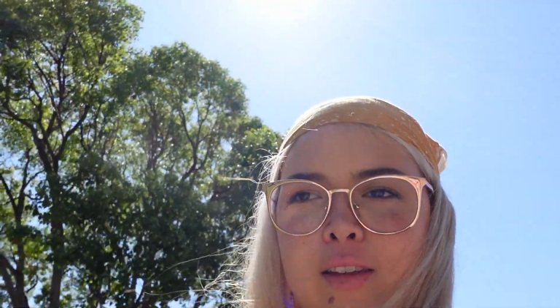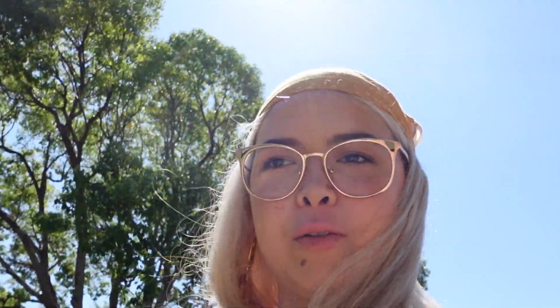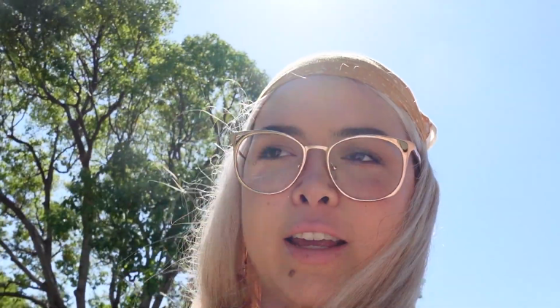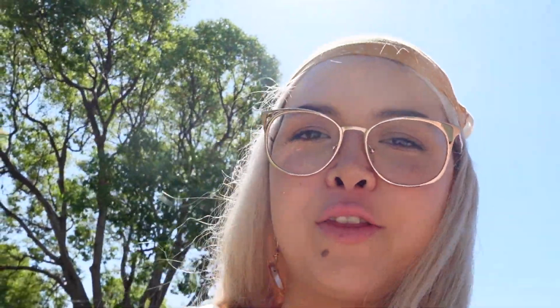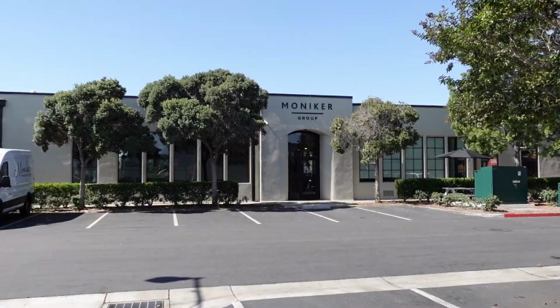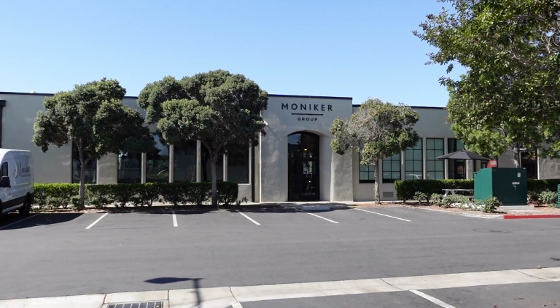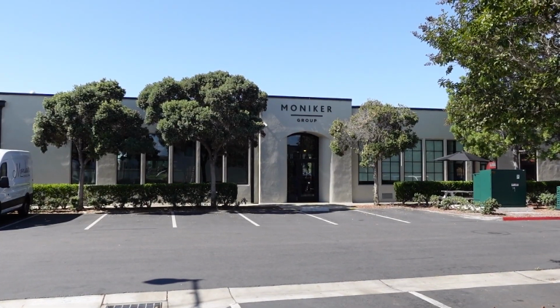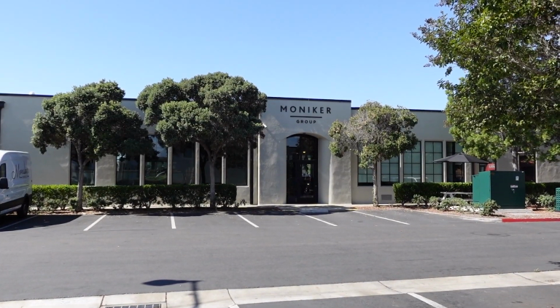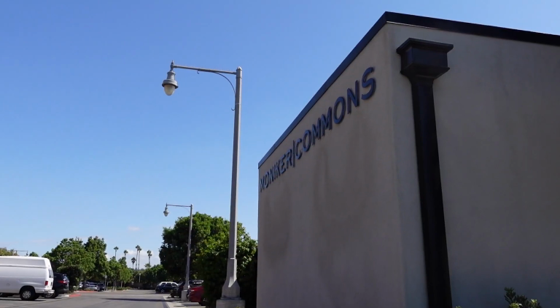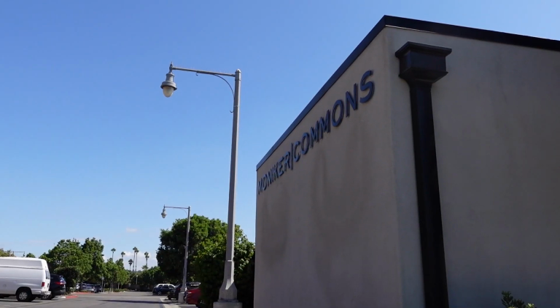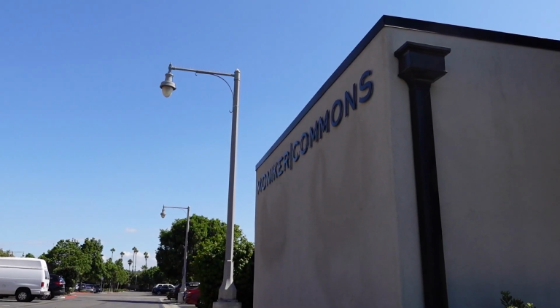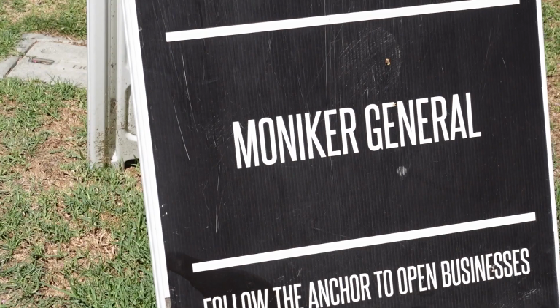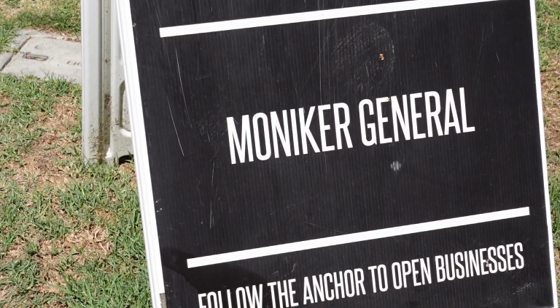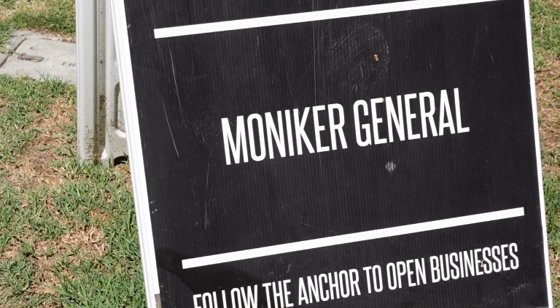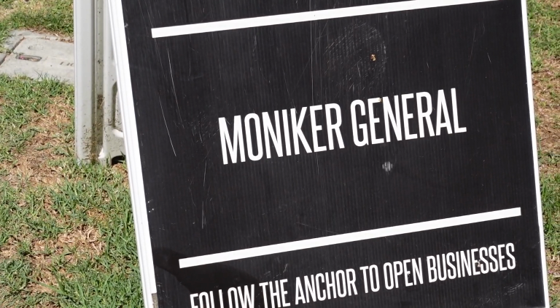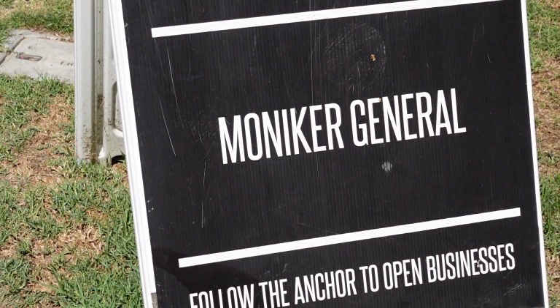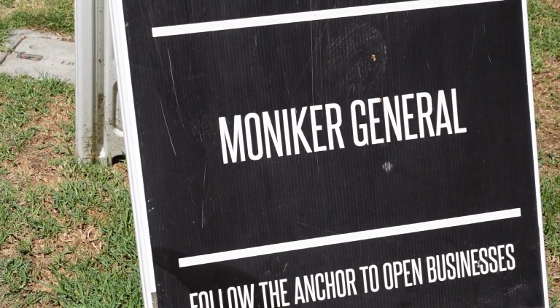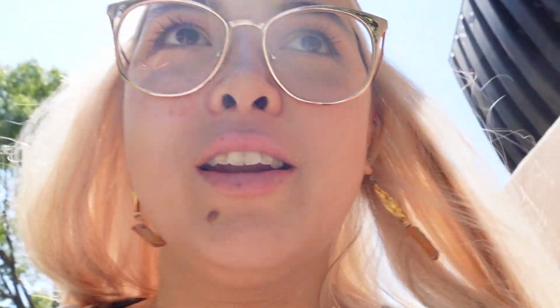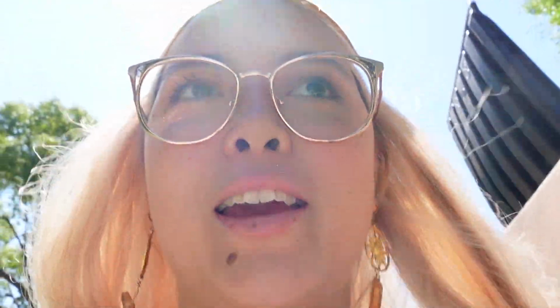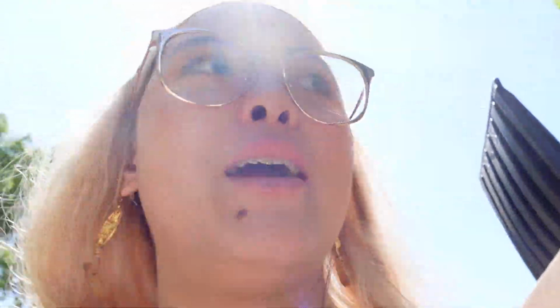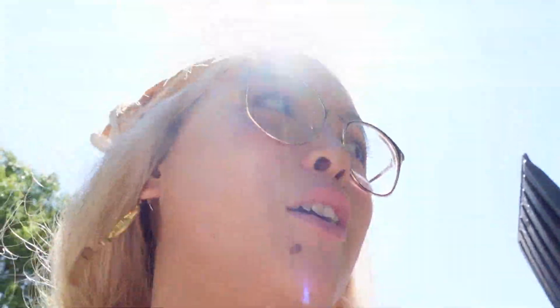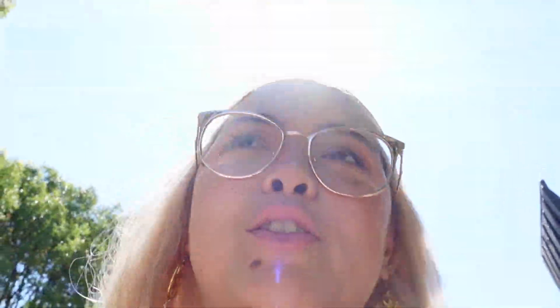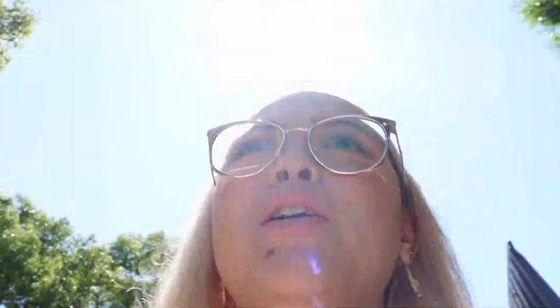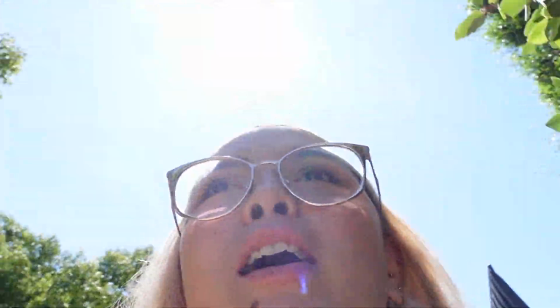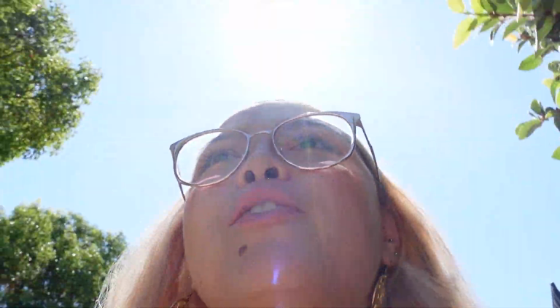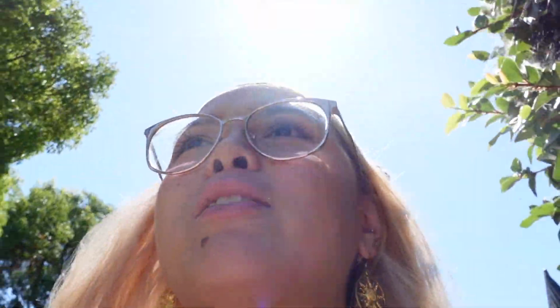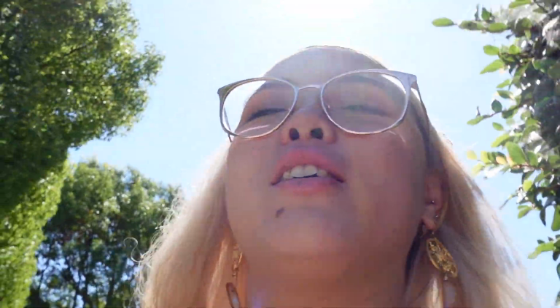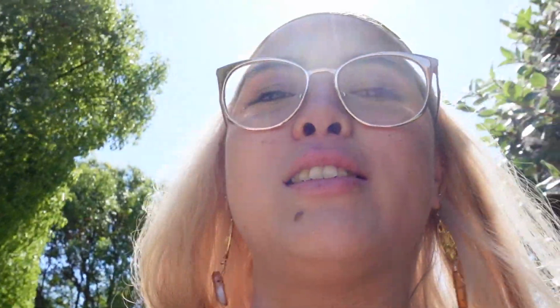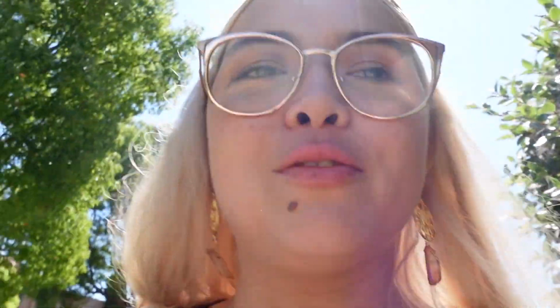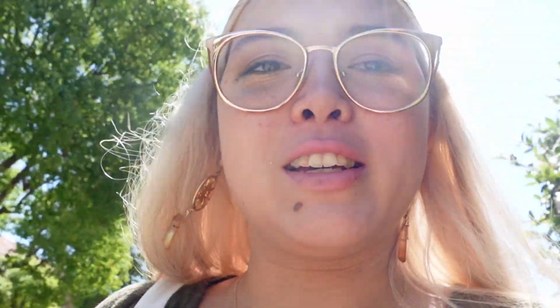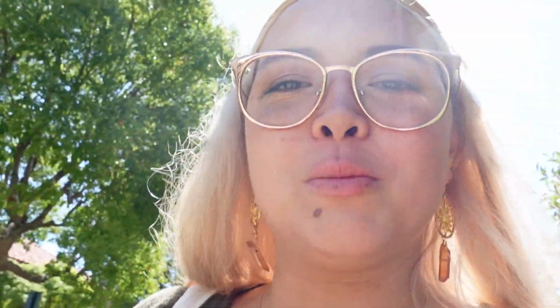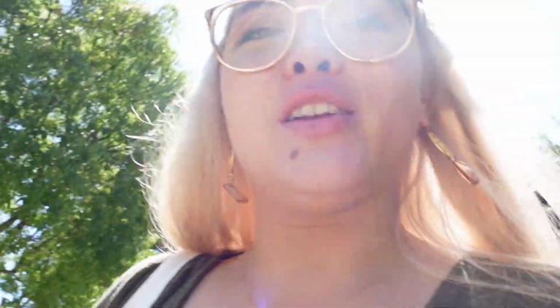There were like three different Moniker buildings and I felt like I was going to walk into the wrong one, and I'm also filming and vlogging — self-vlogging. It's super fun.